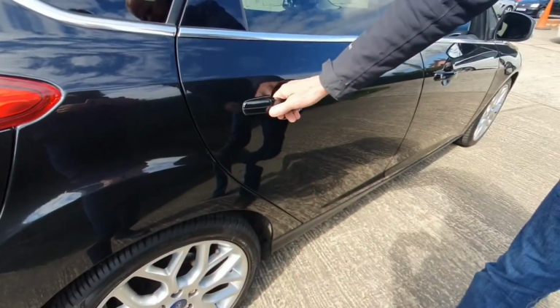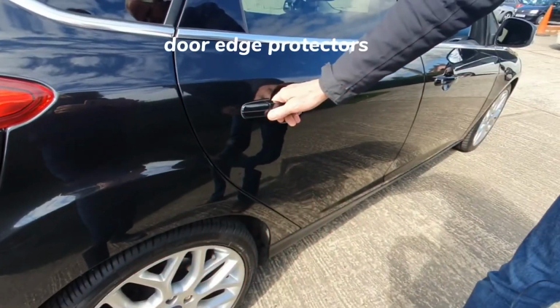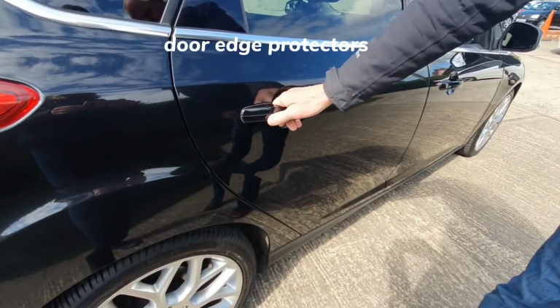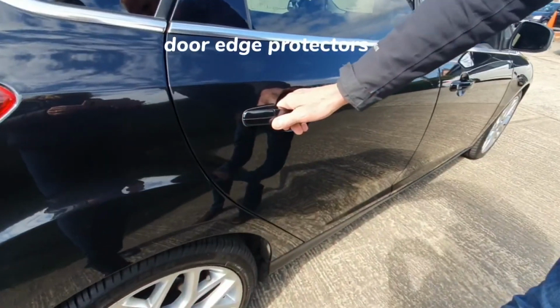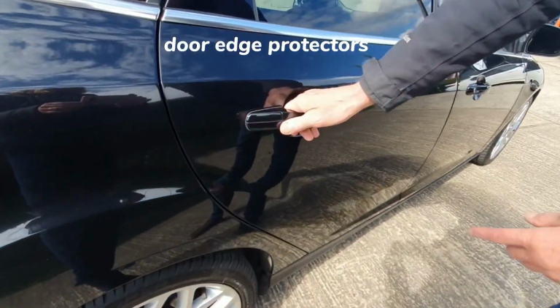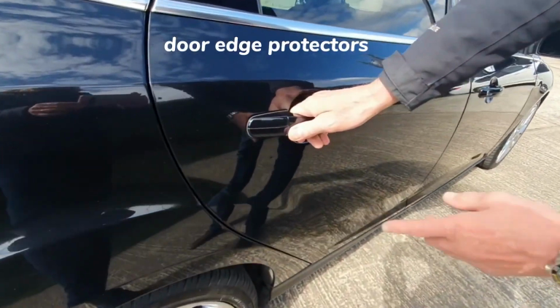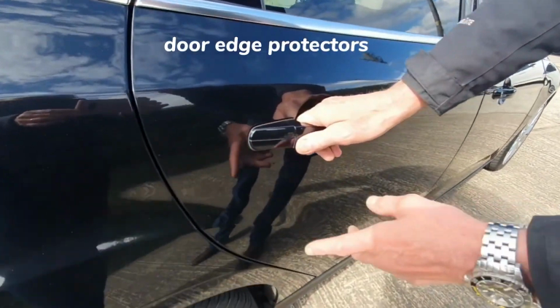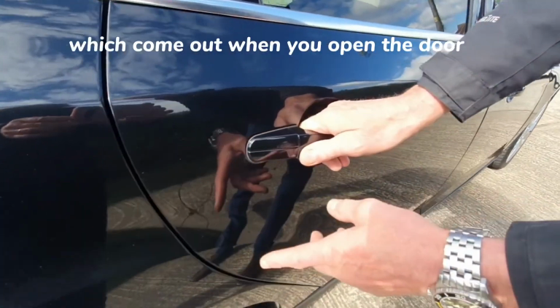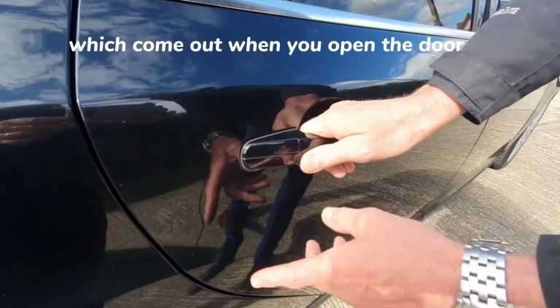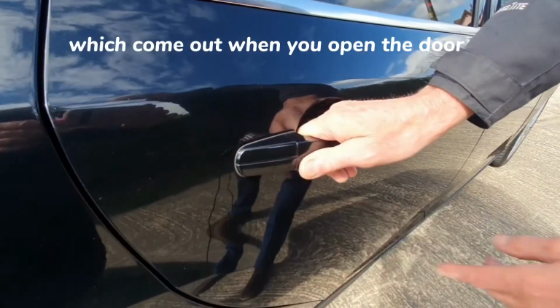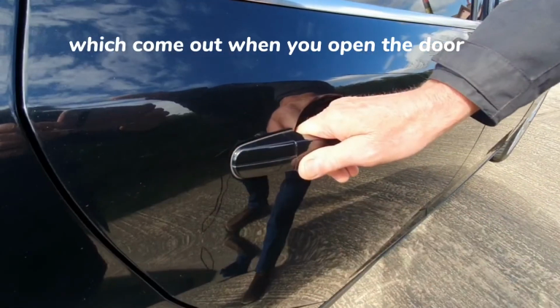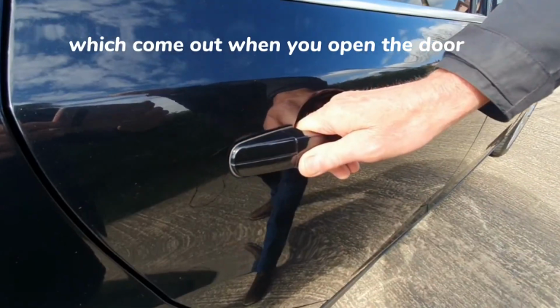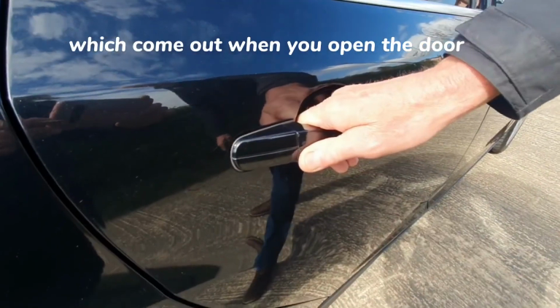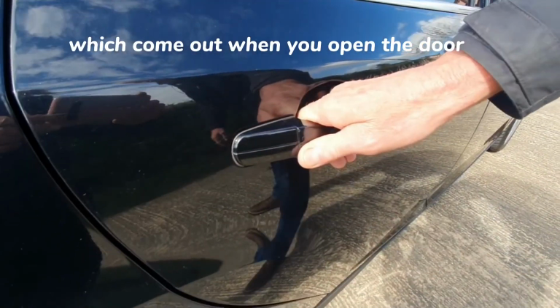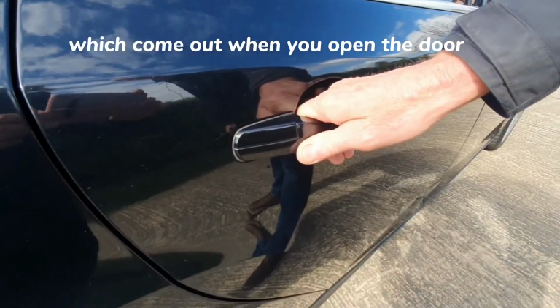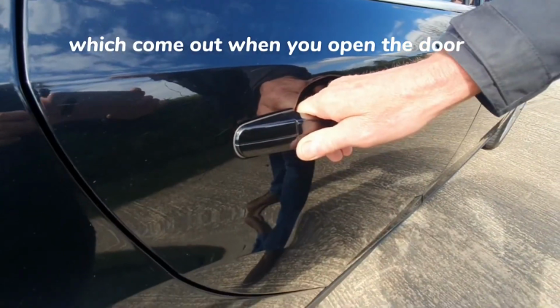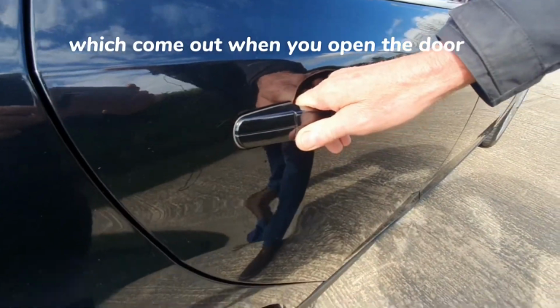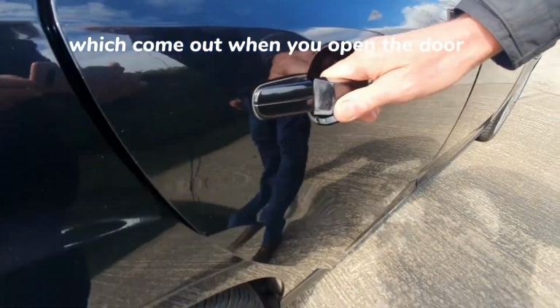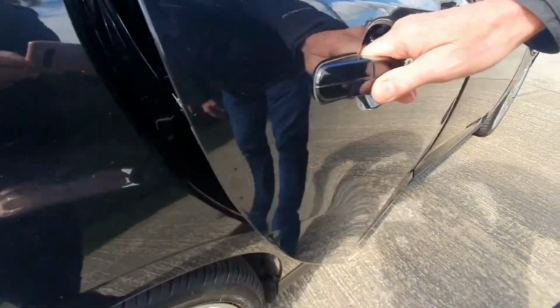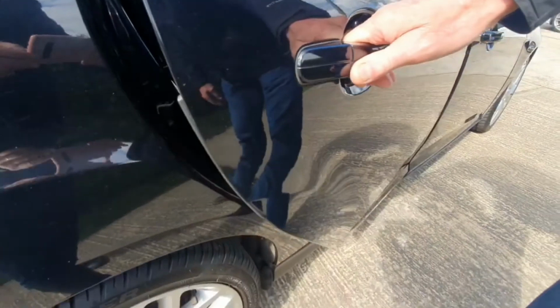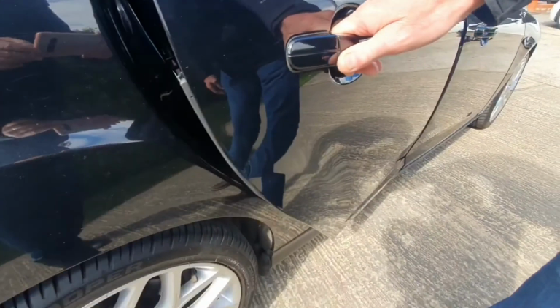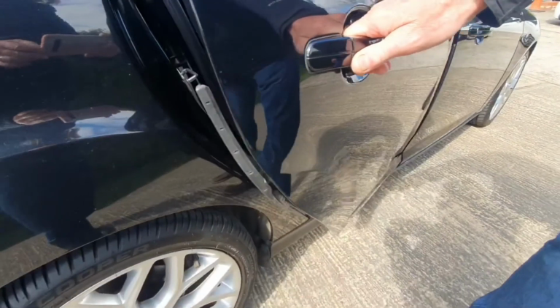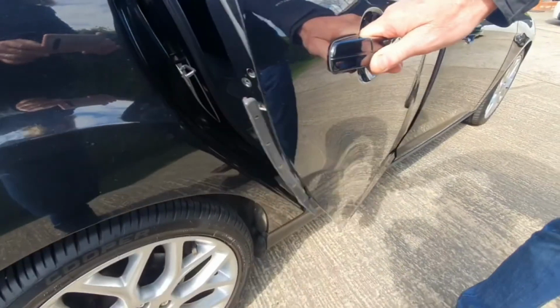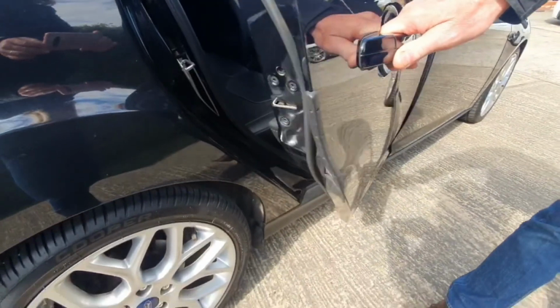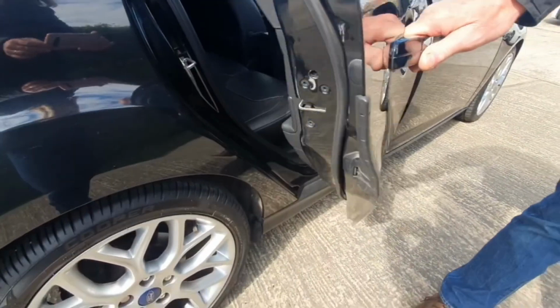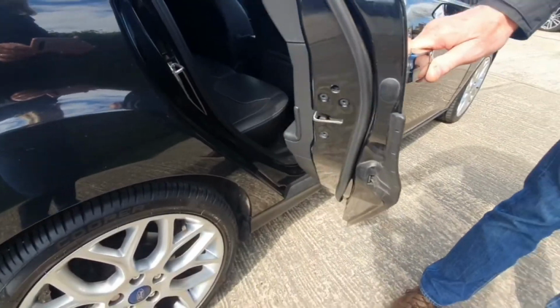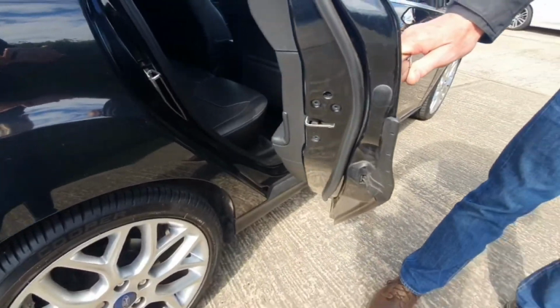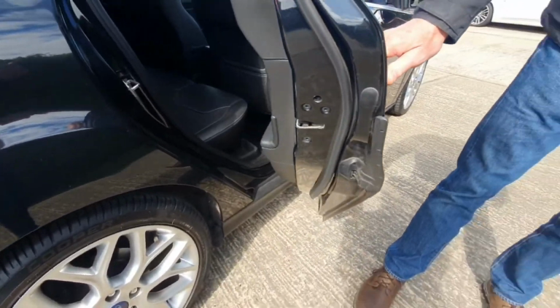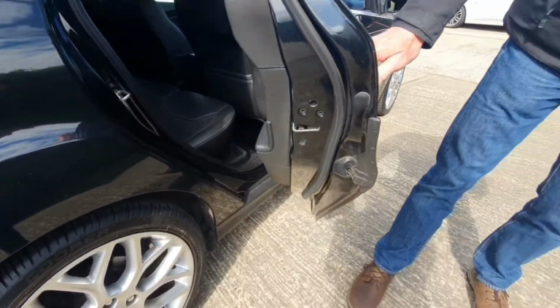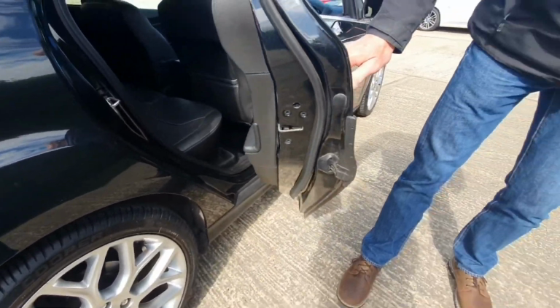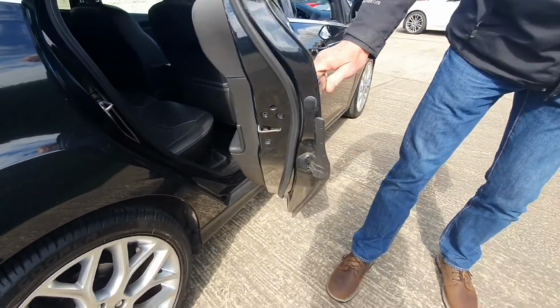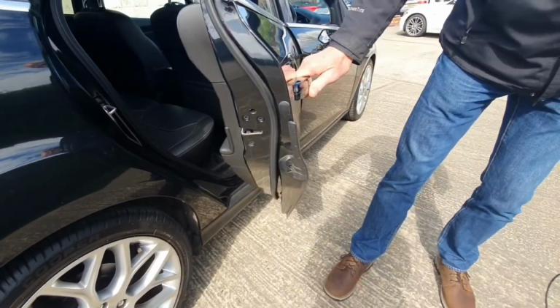Door edge protectors, which come out when you open the door, as you can see there.